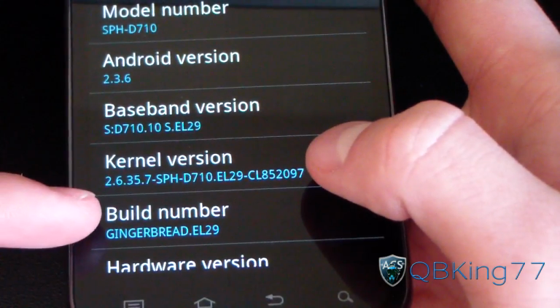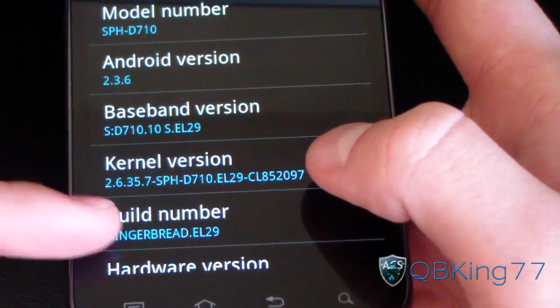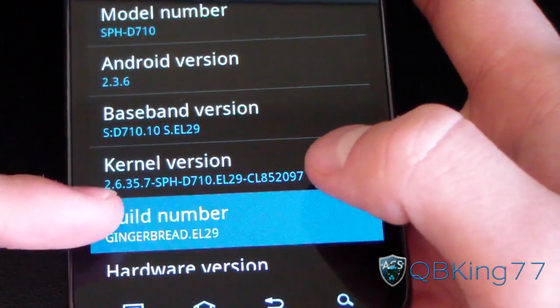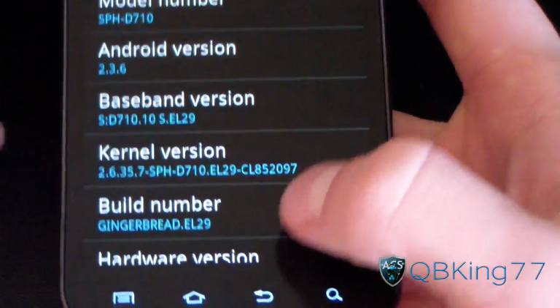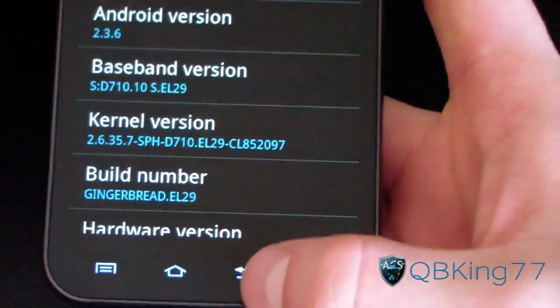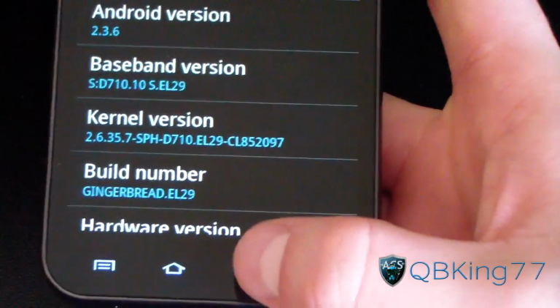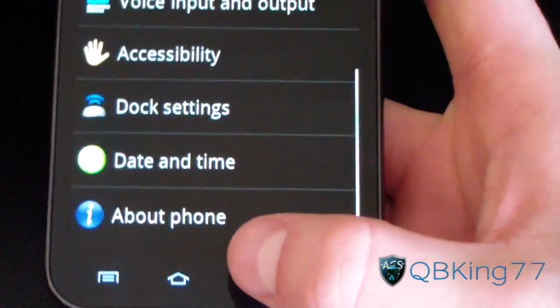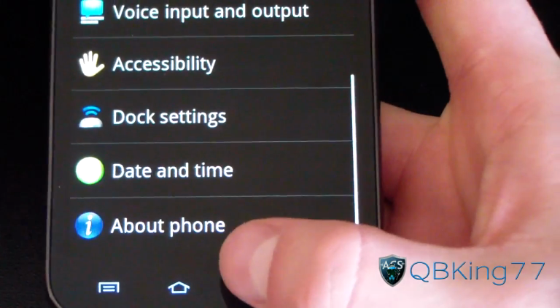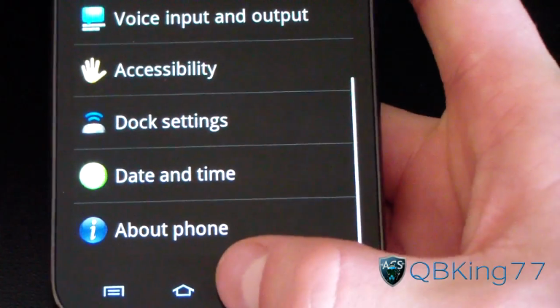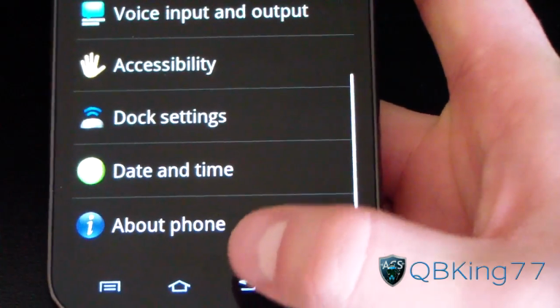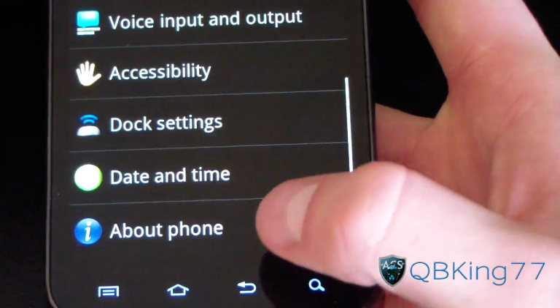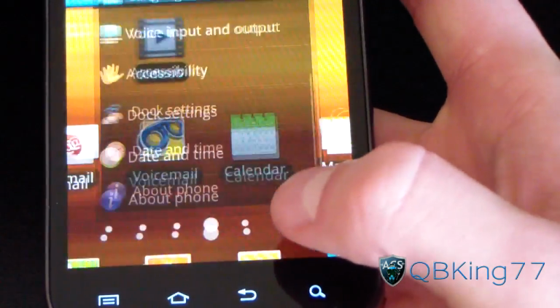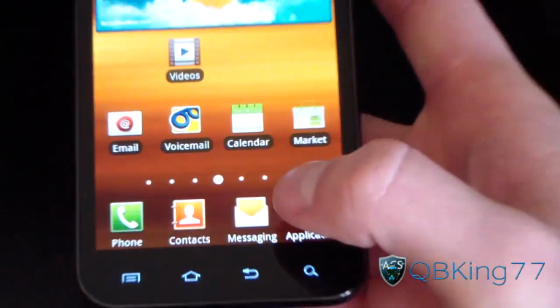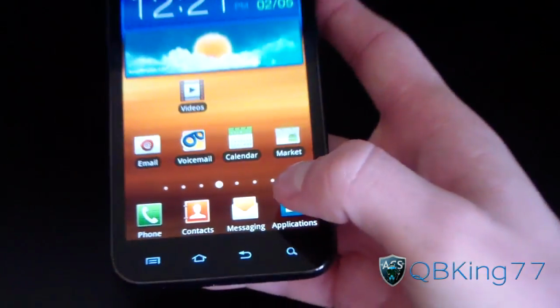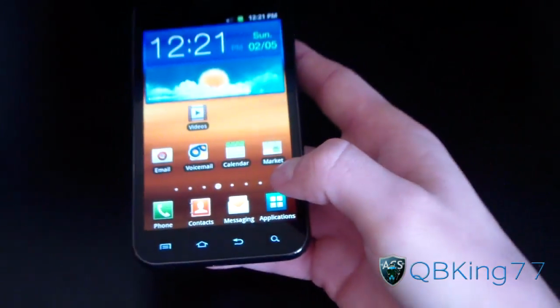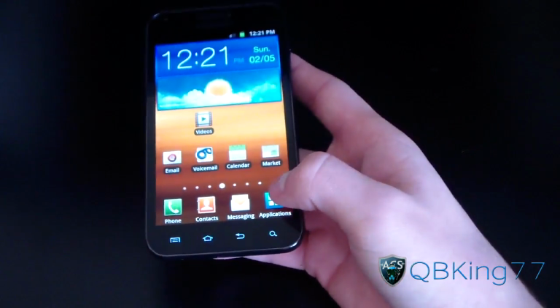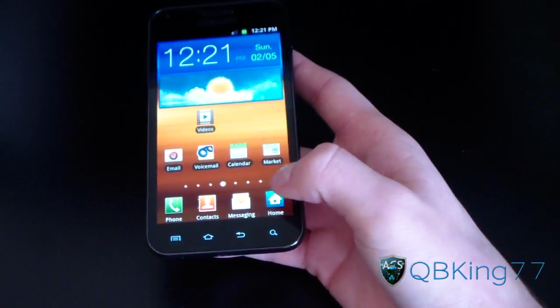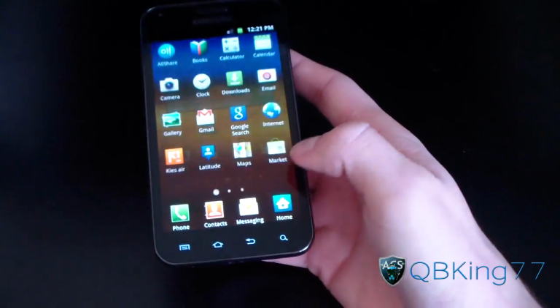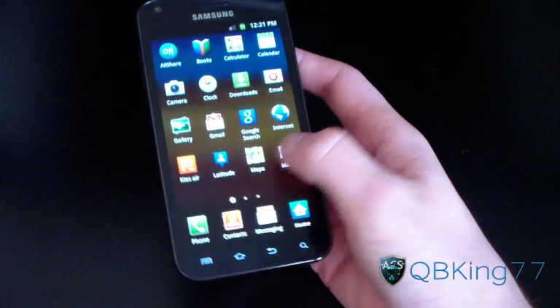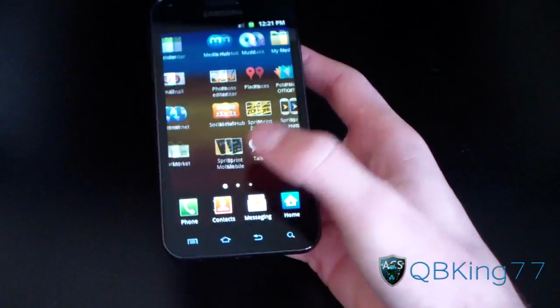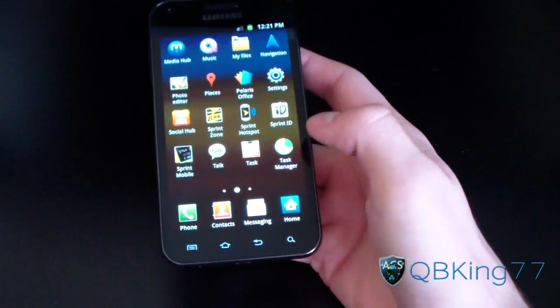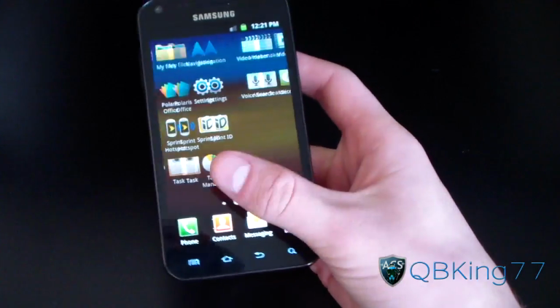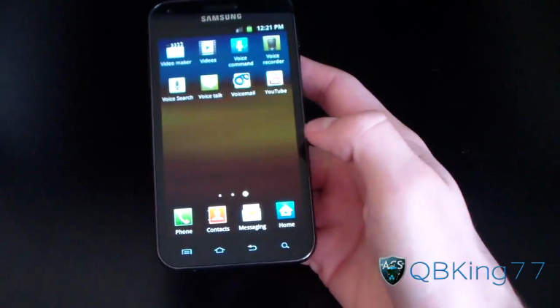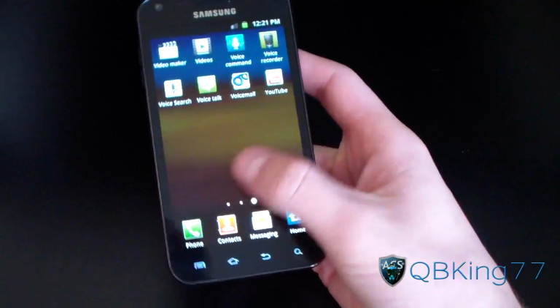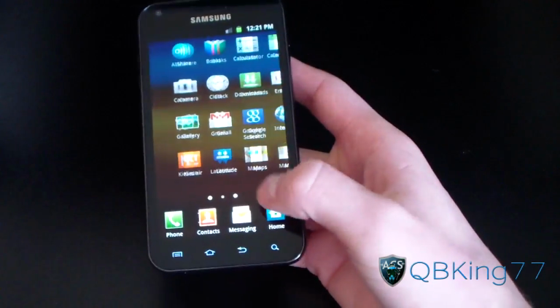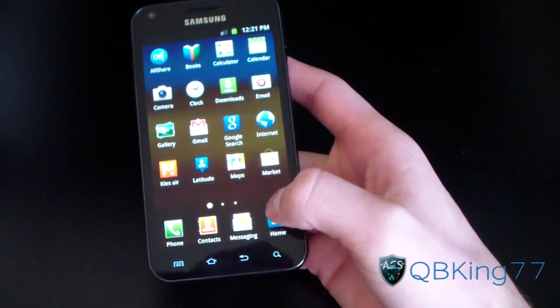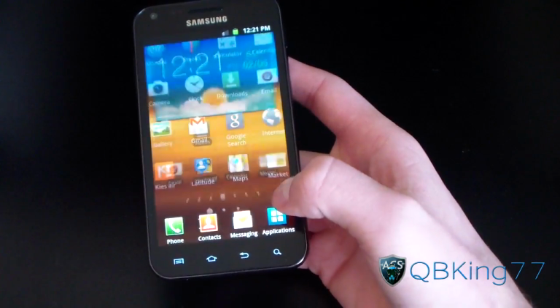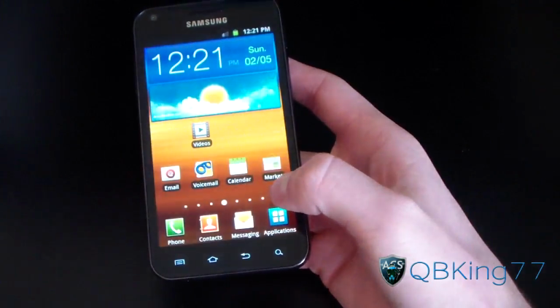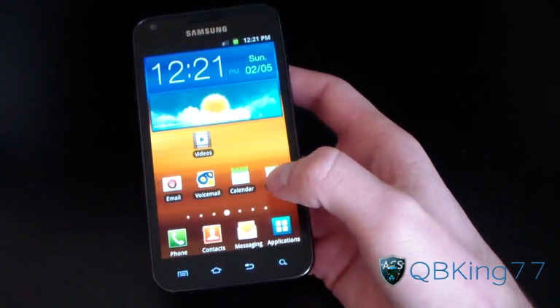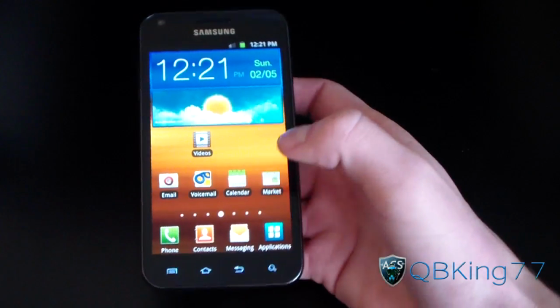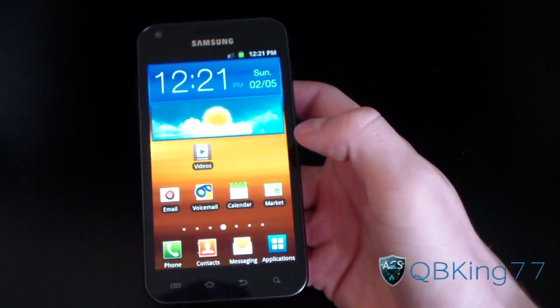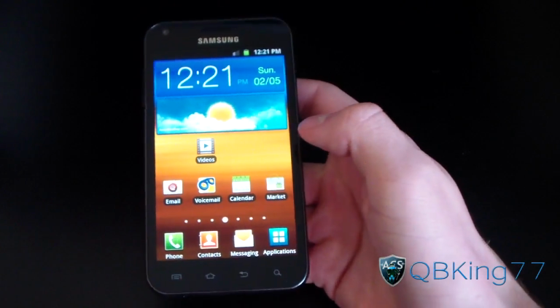This will be your video to follow. I am completely stock, not rooted — no SuperUser in my app drawer. I have no root access whatsoever.